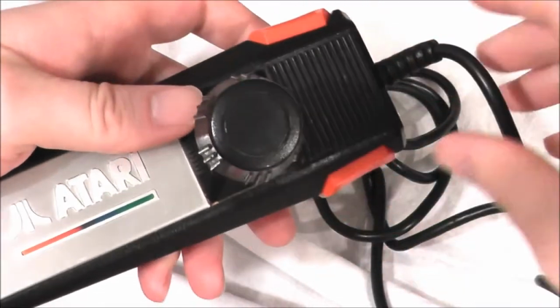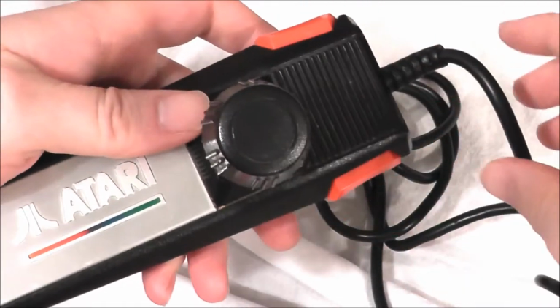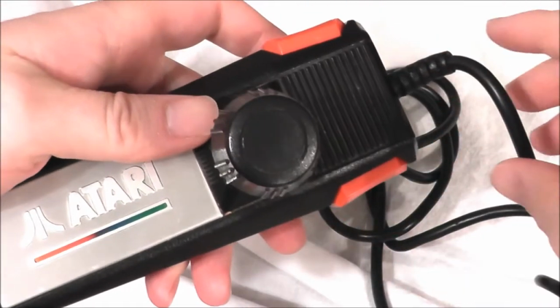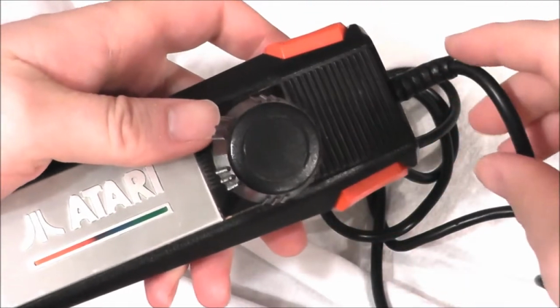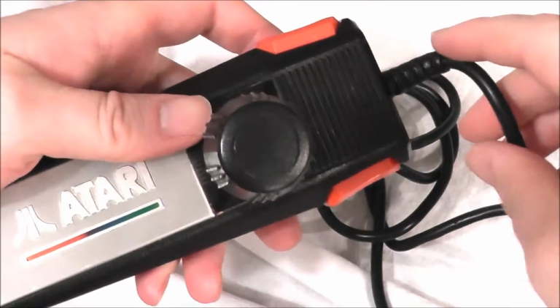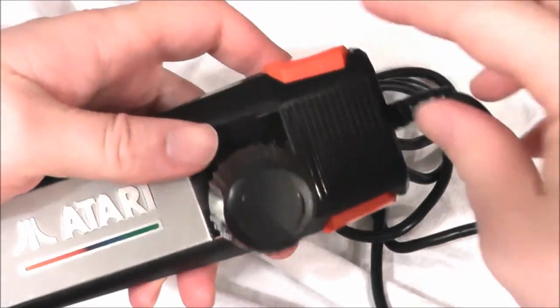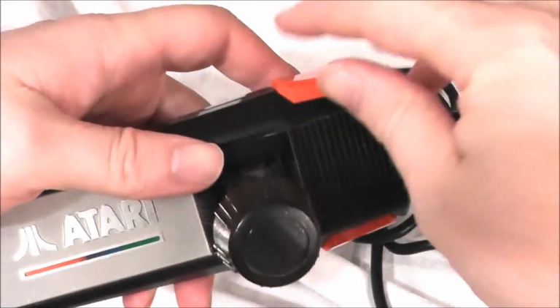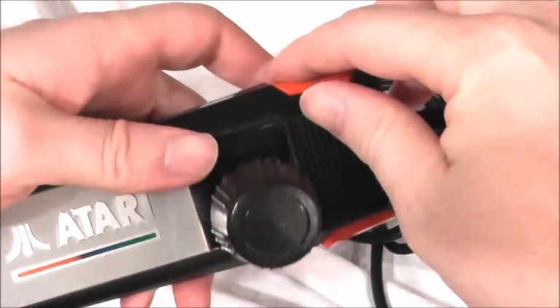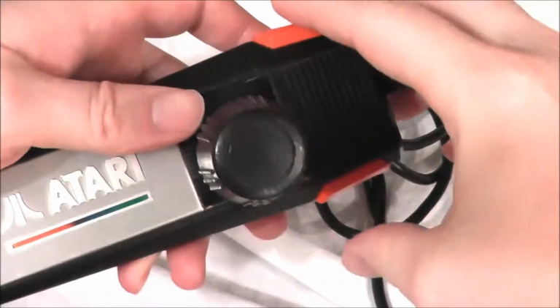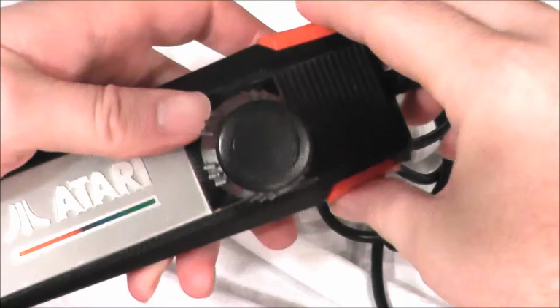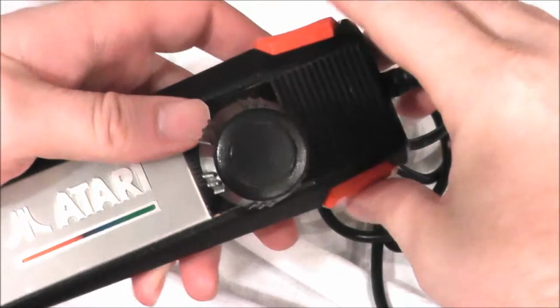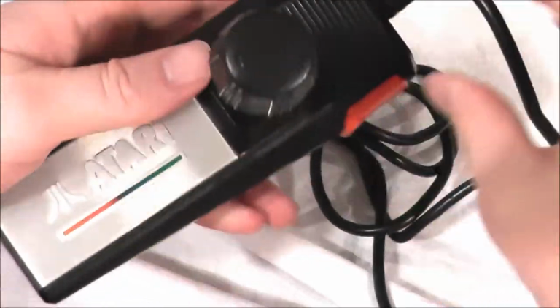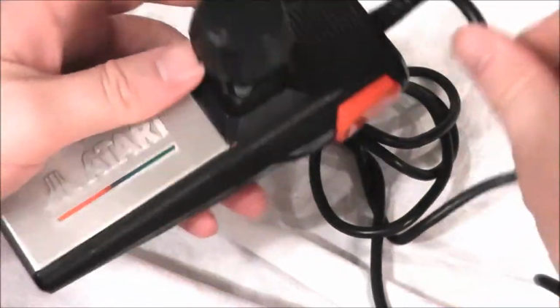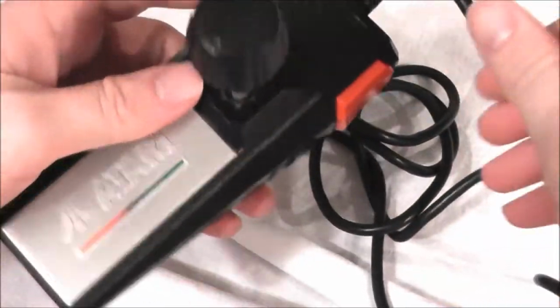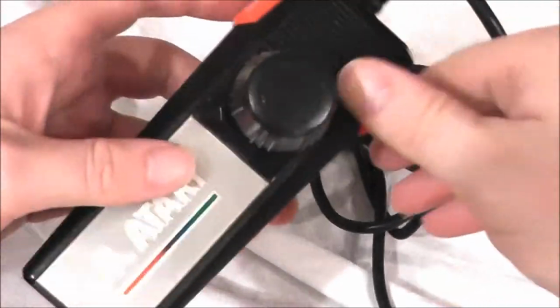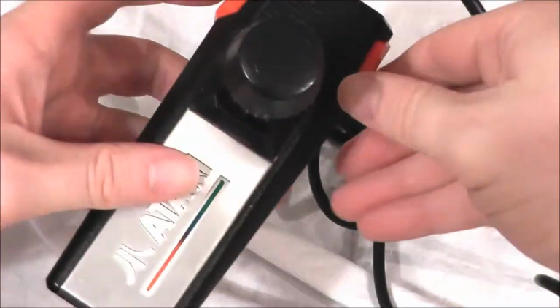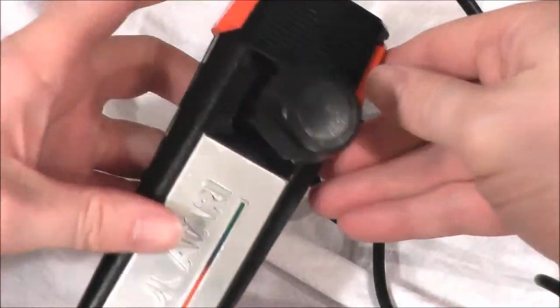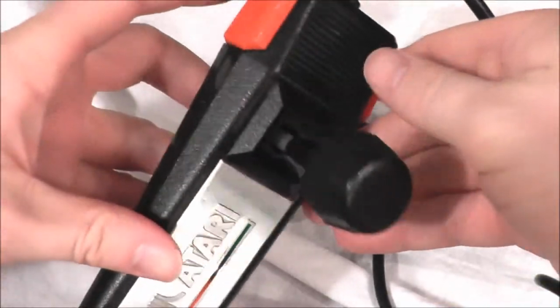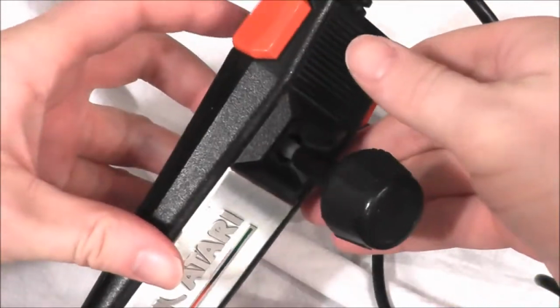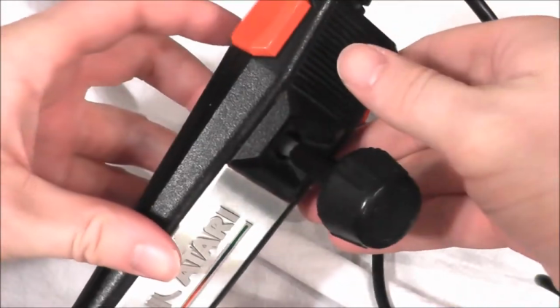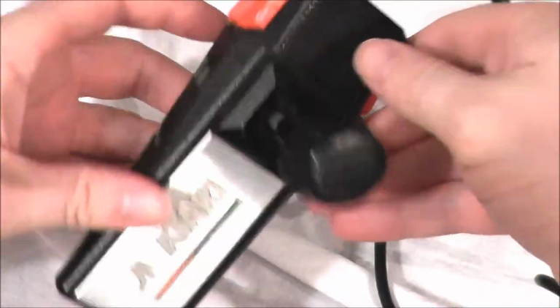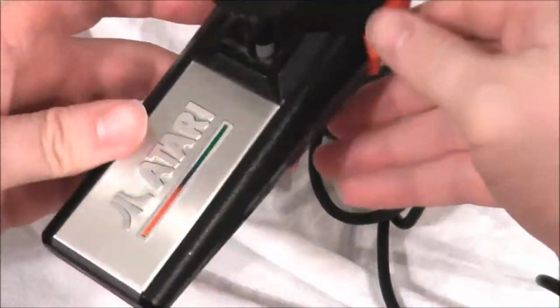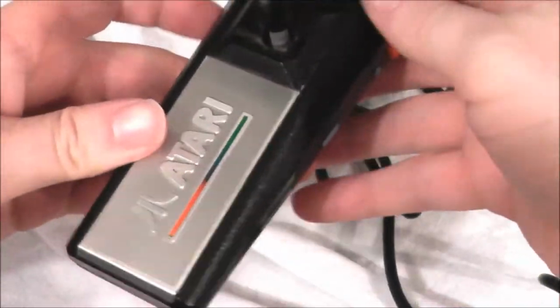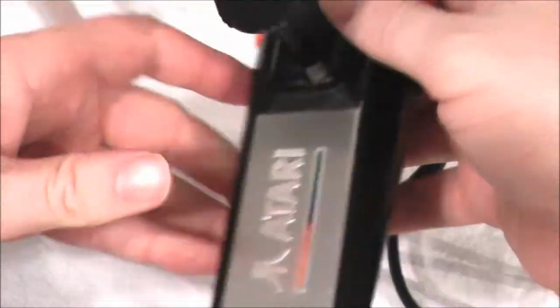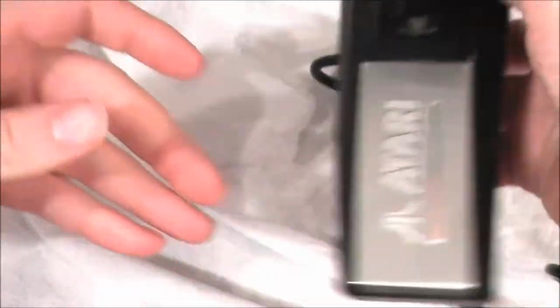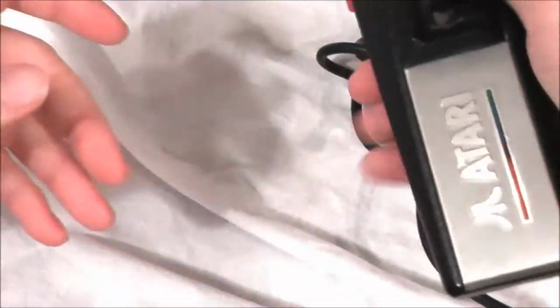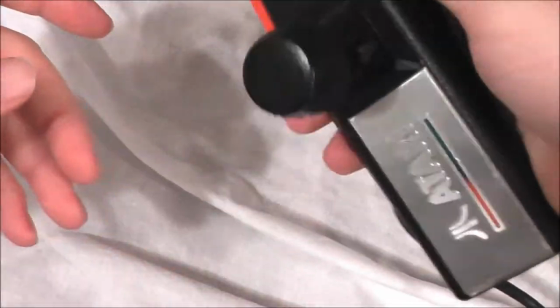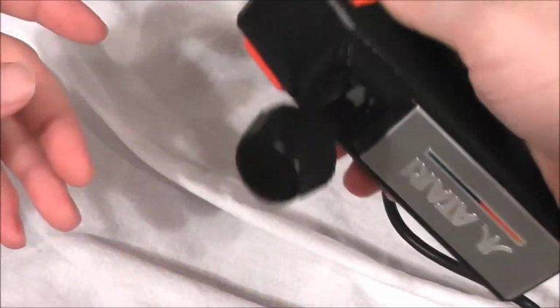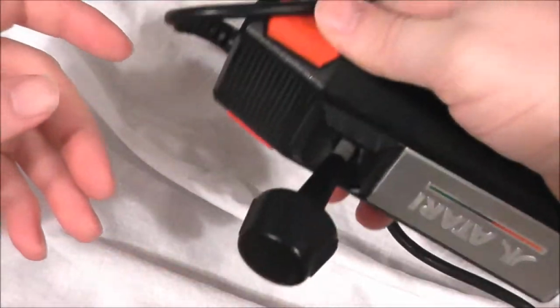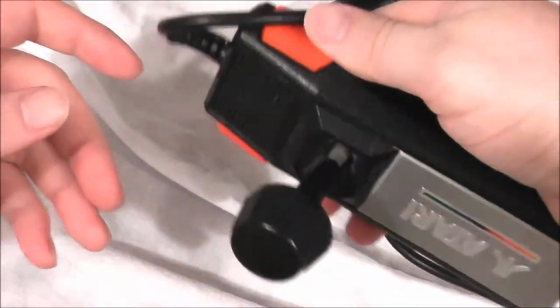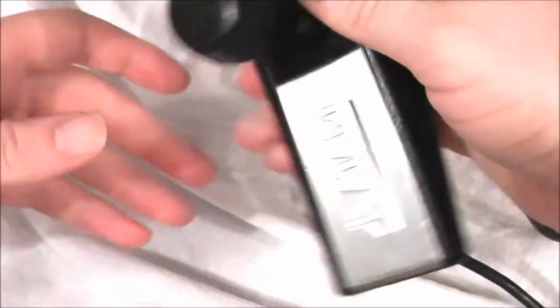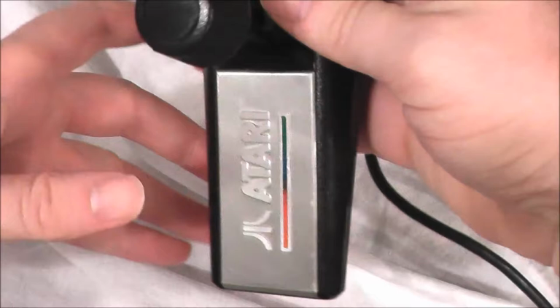So if you're playing Pitfall and you want to jump, you can use either side button, which makes it good for left-handed people as well, since it's easy to switch hands.